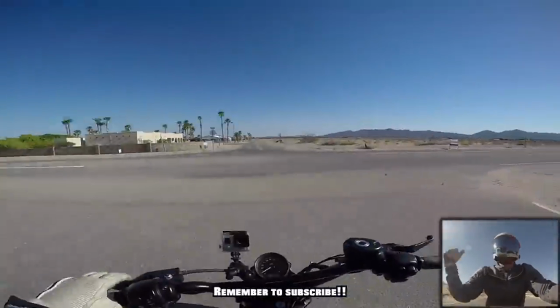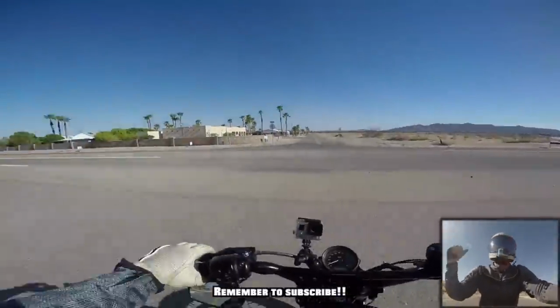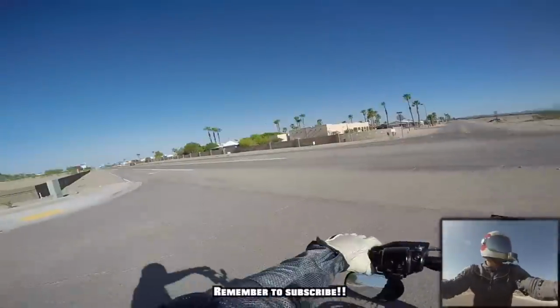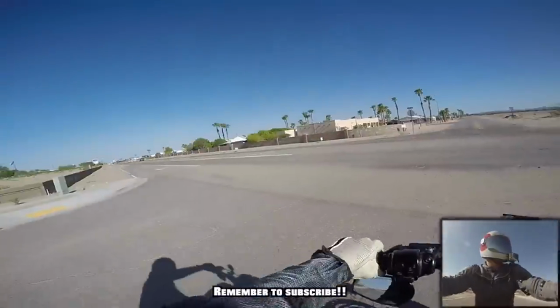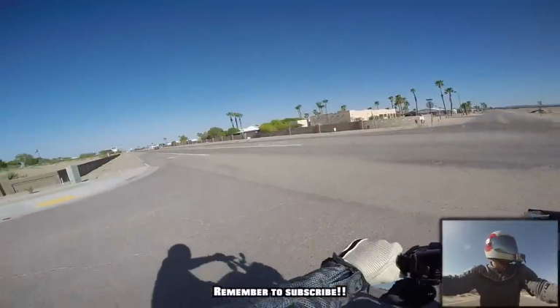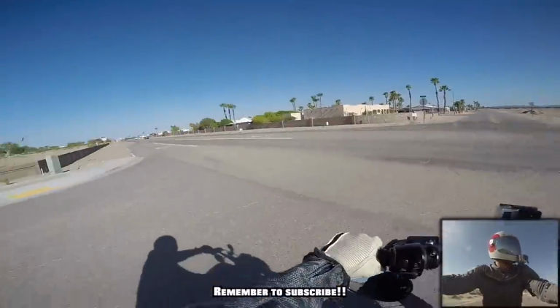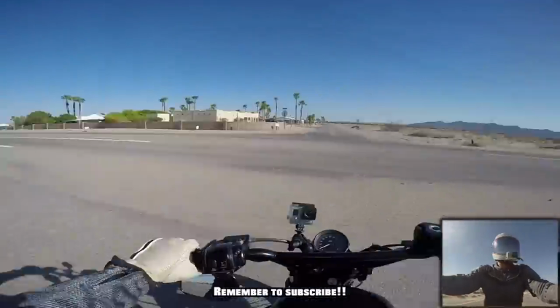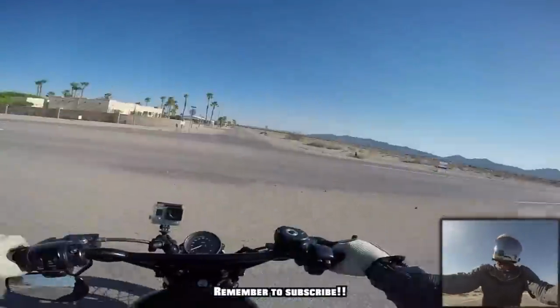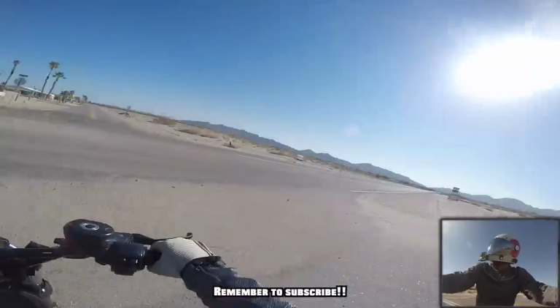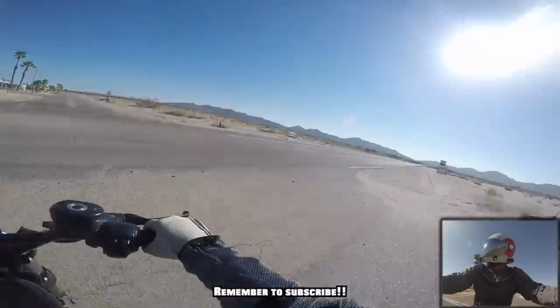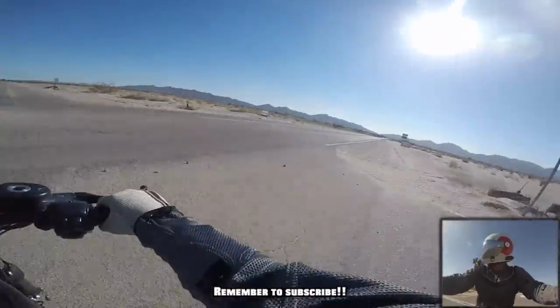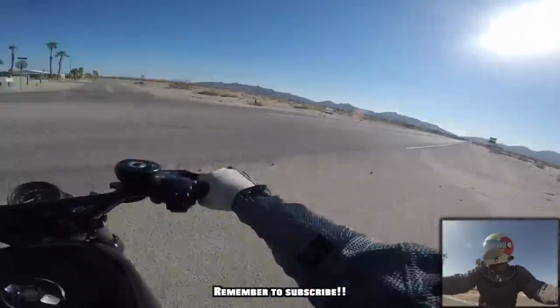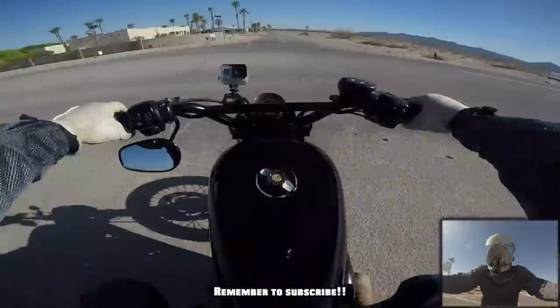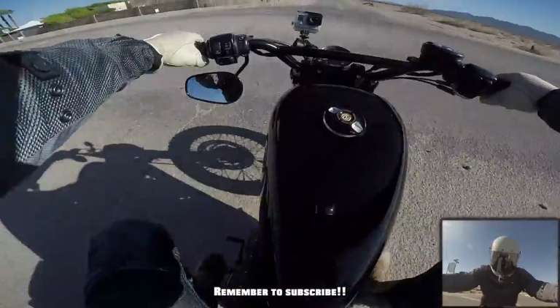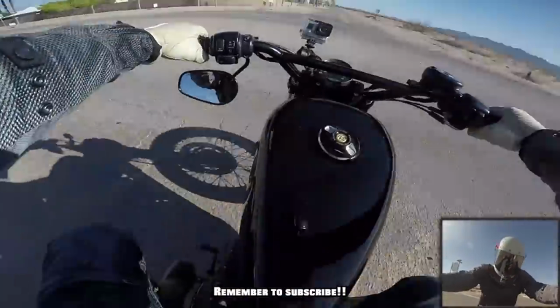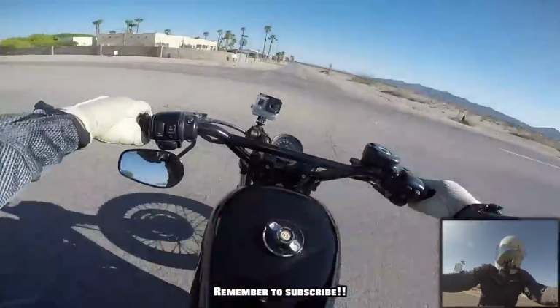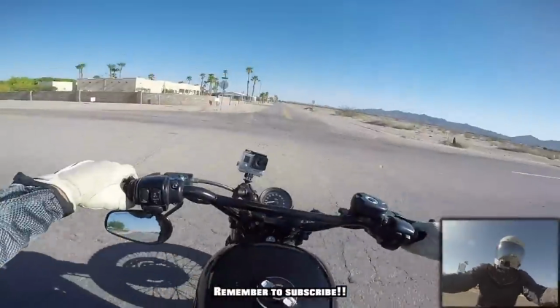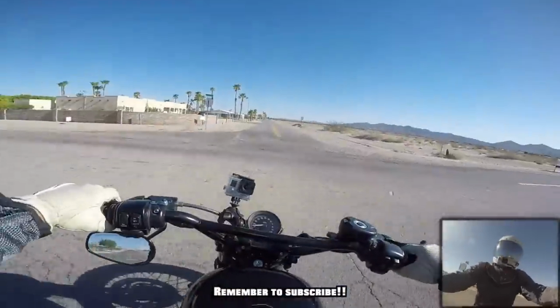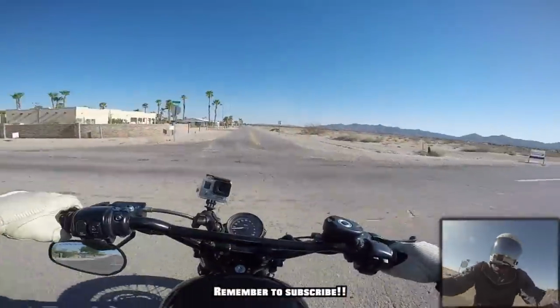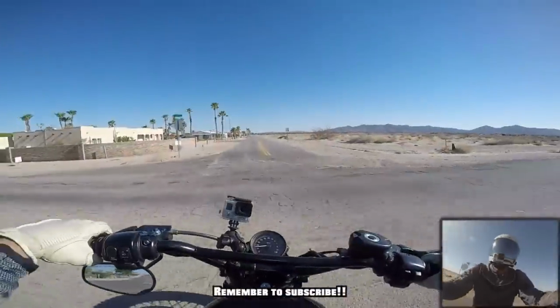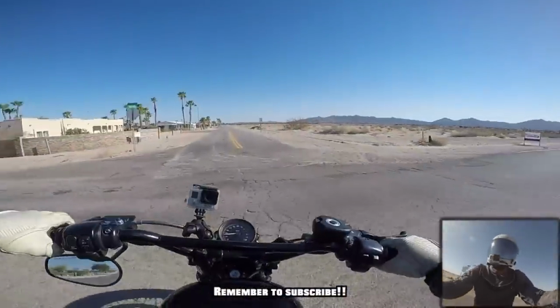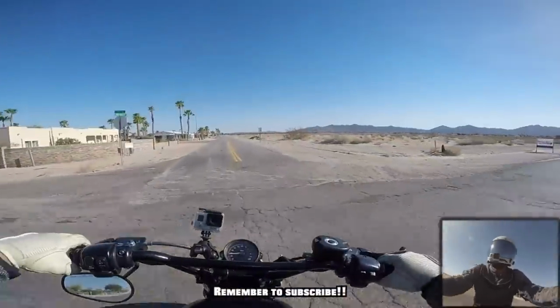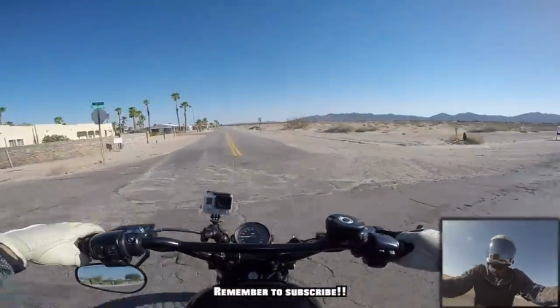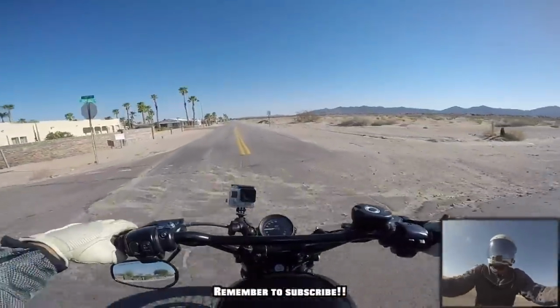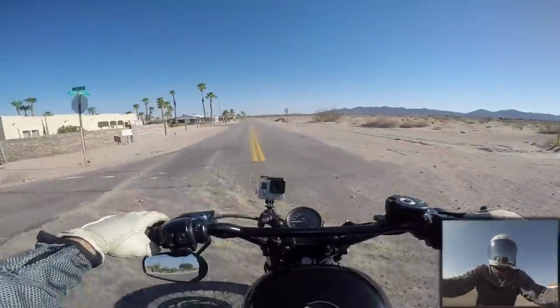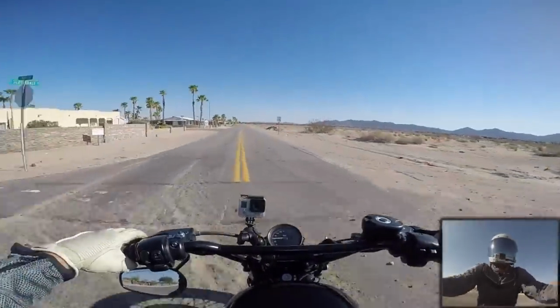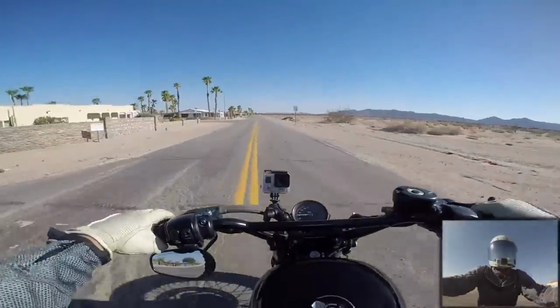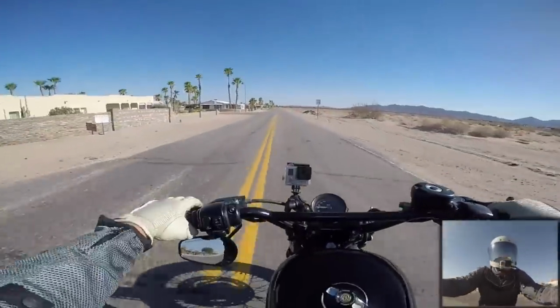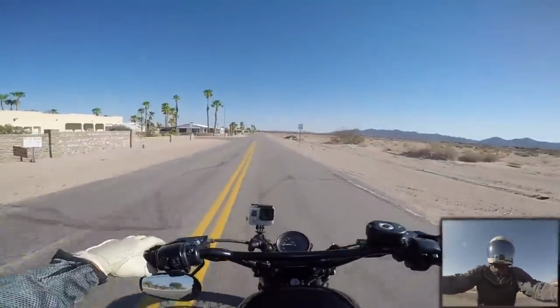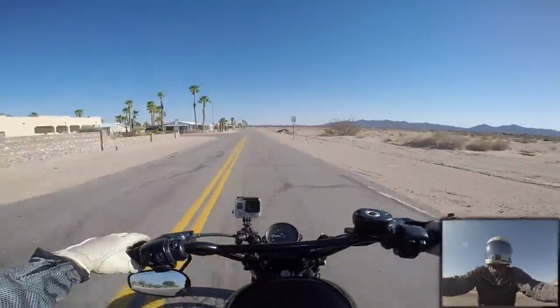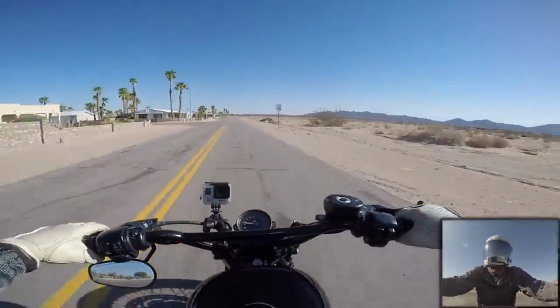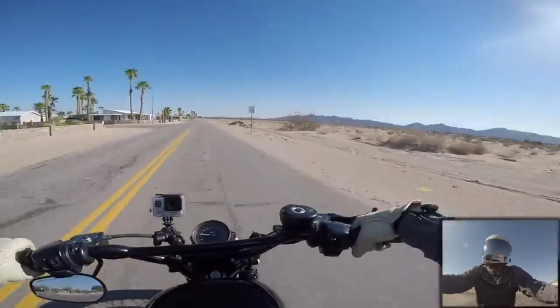I just got back from the desert on my Scrambler, so that's what's going on with me.